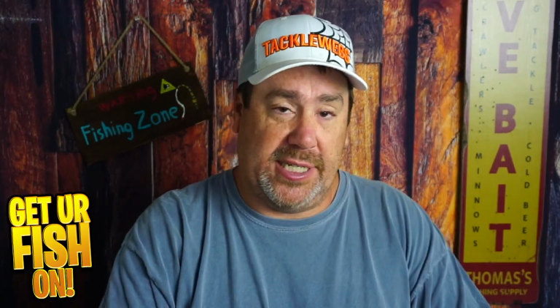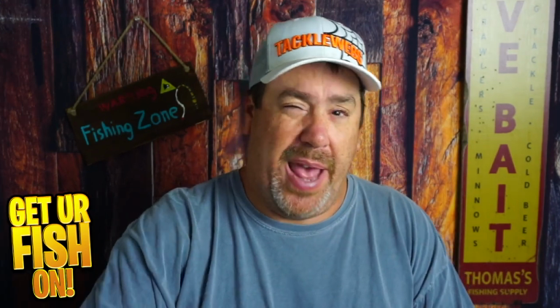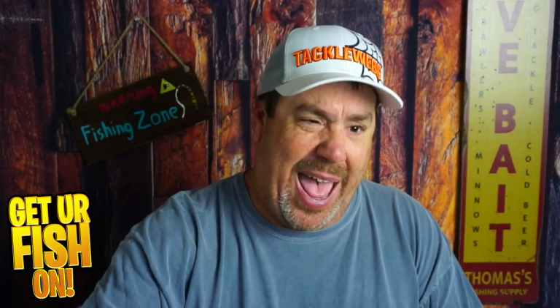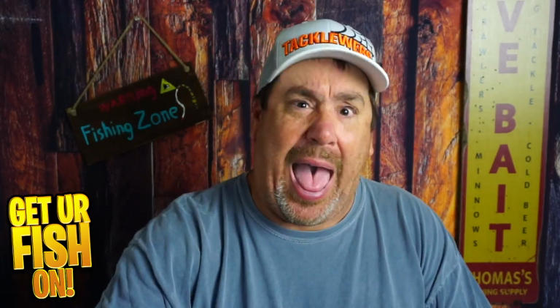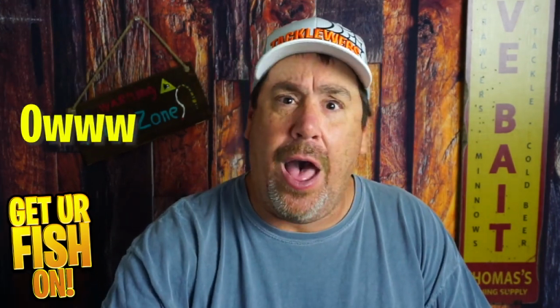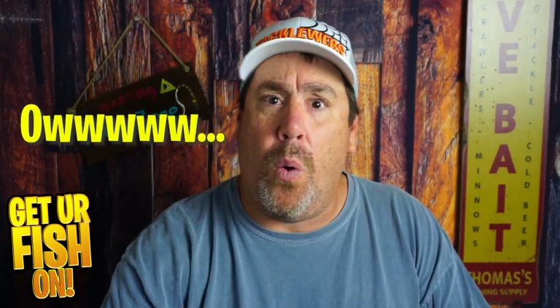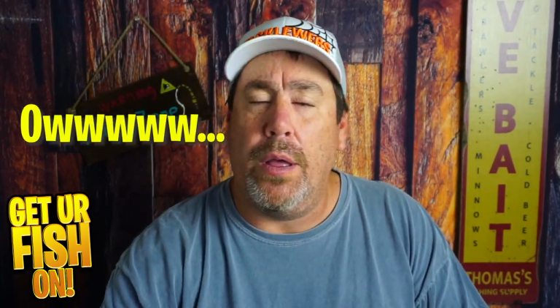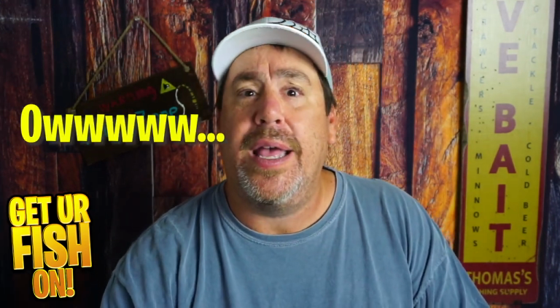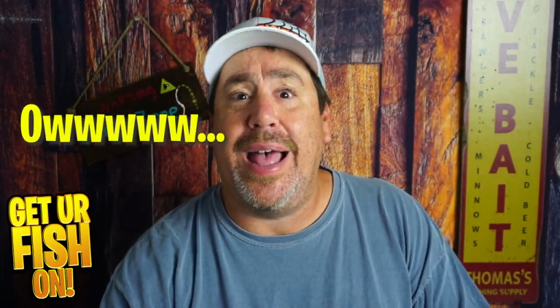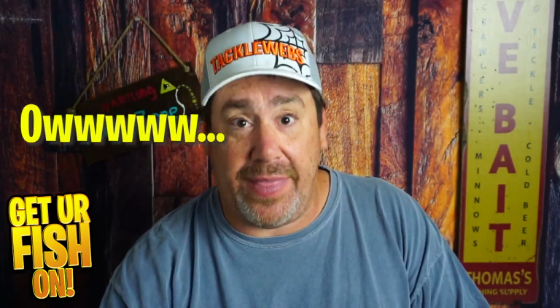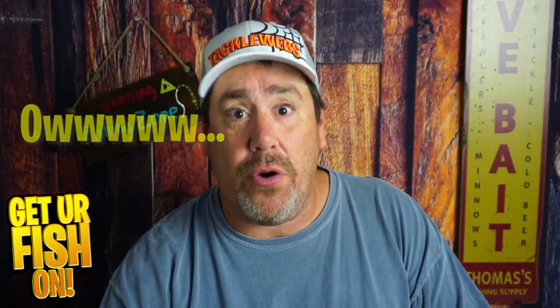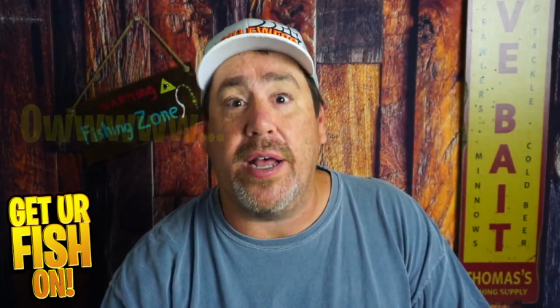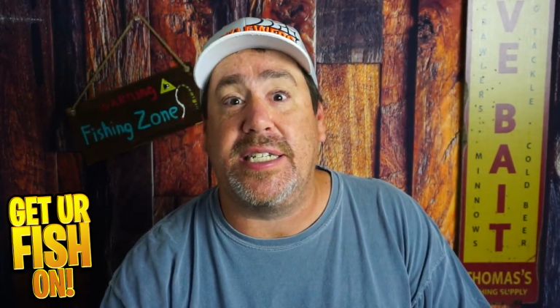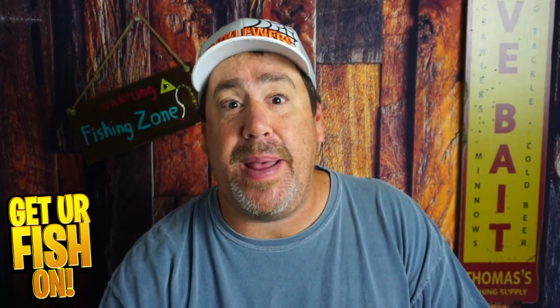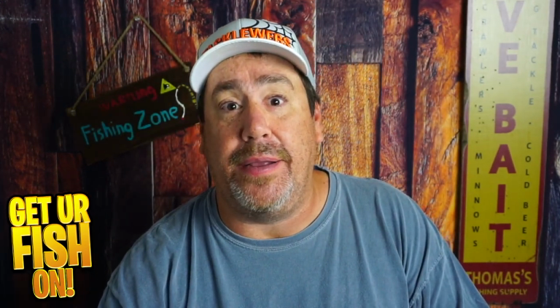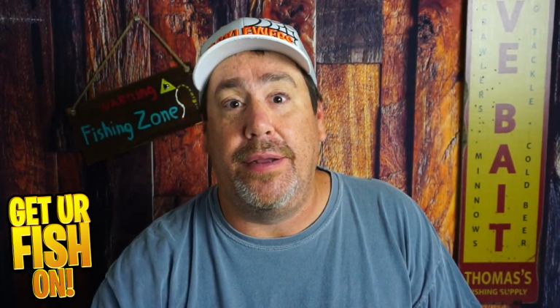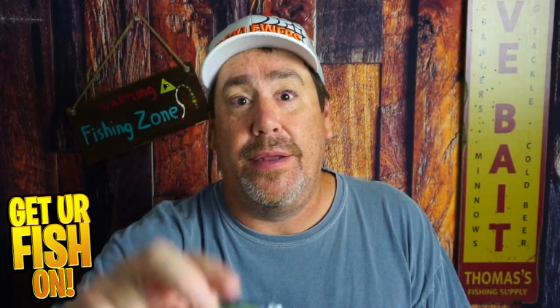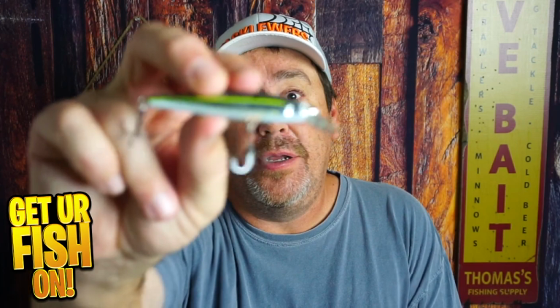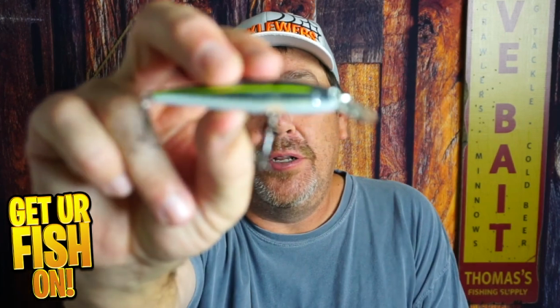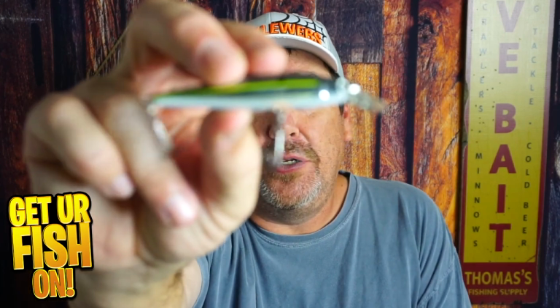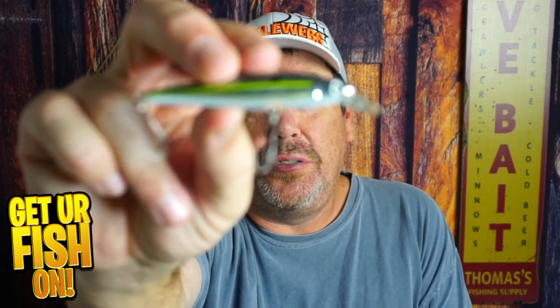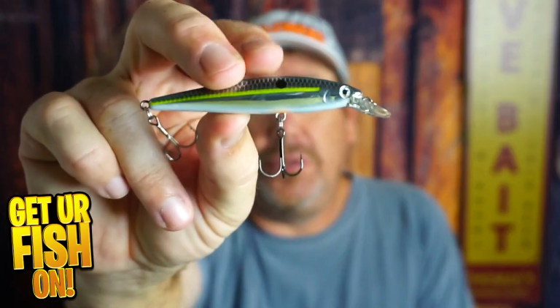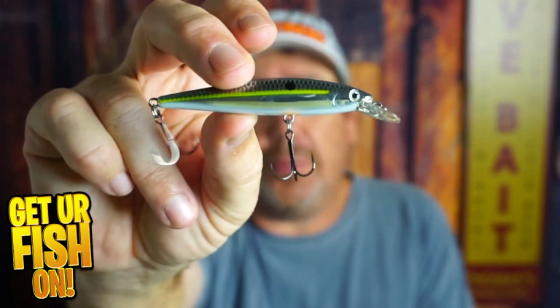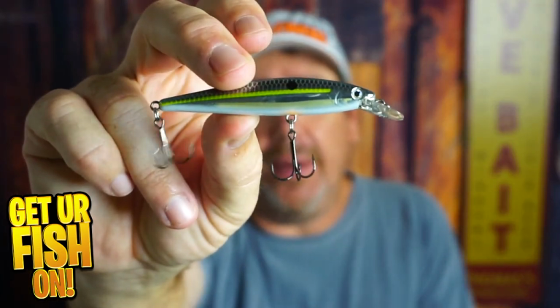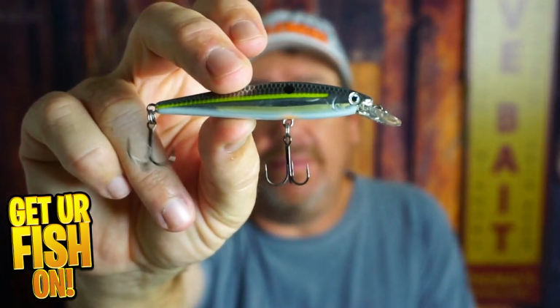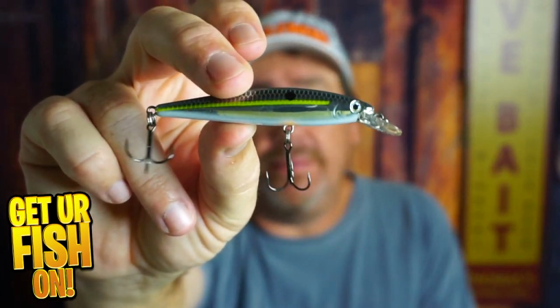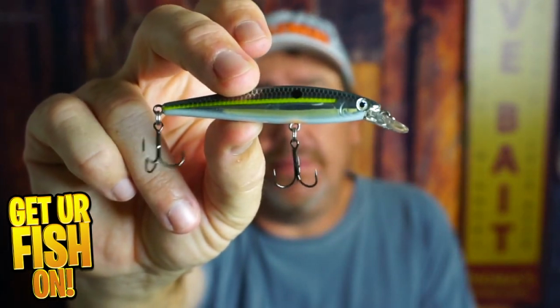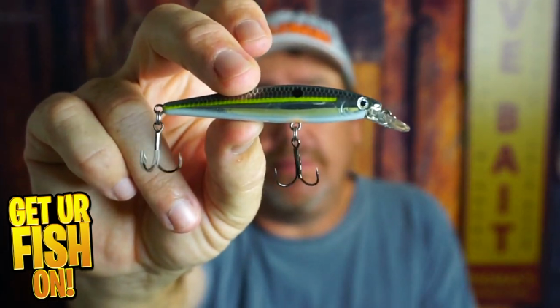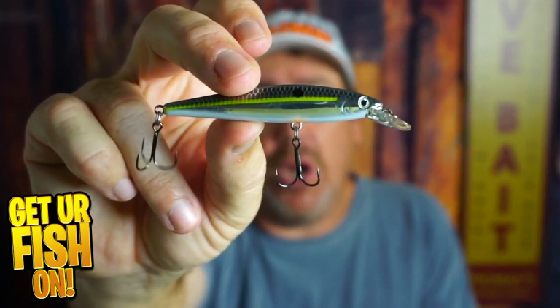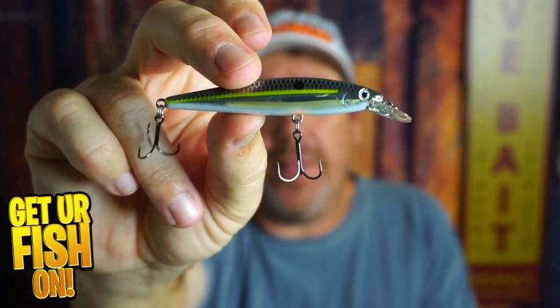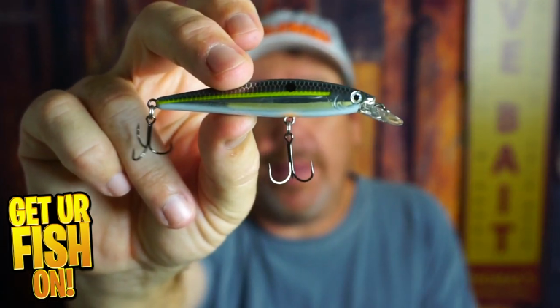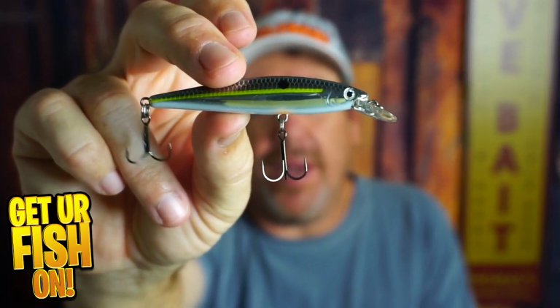That's my number two bait: a suspending jerkbait.